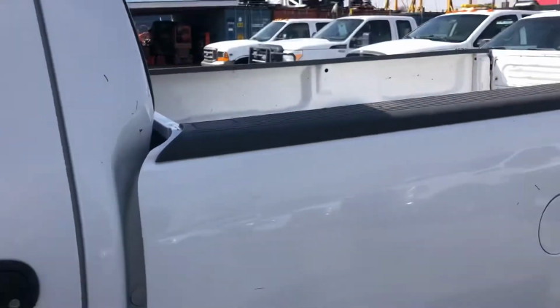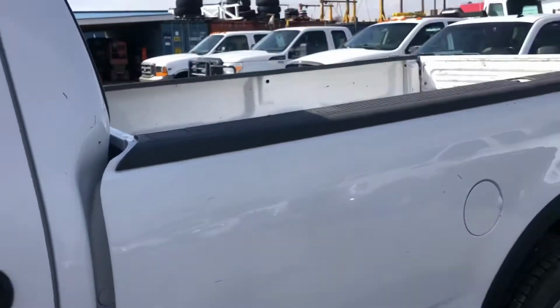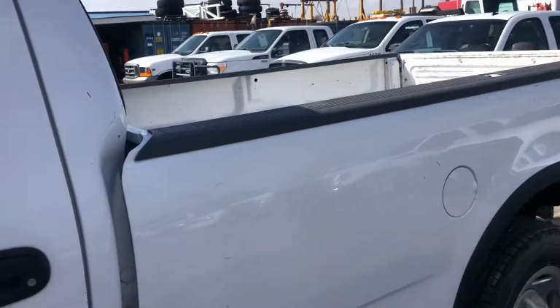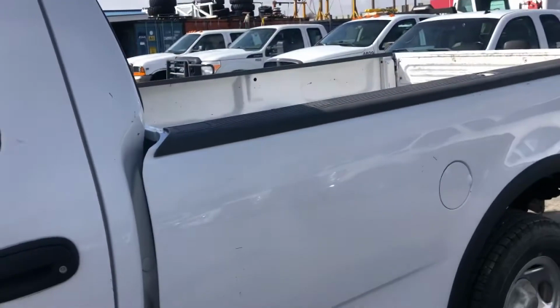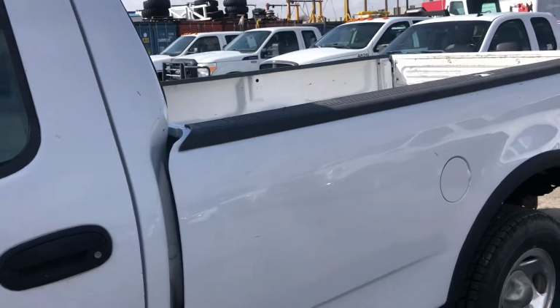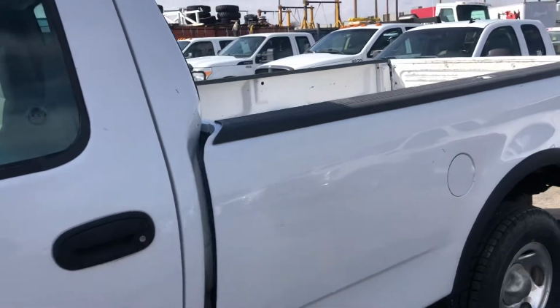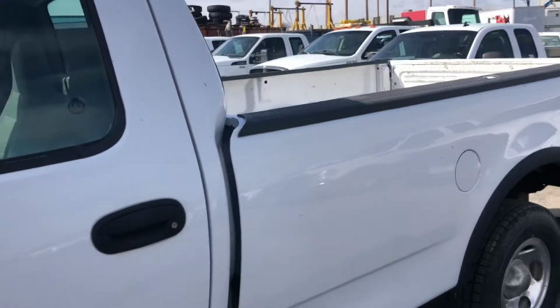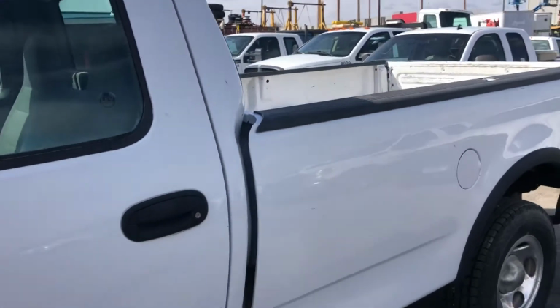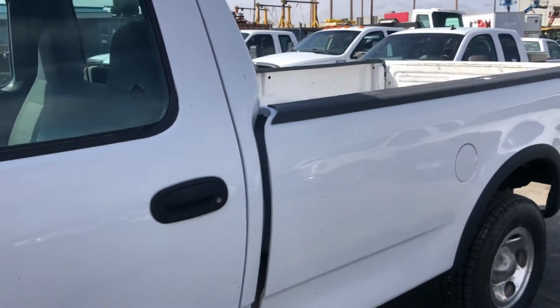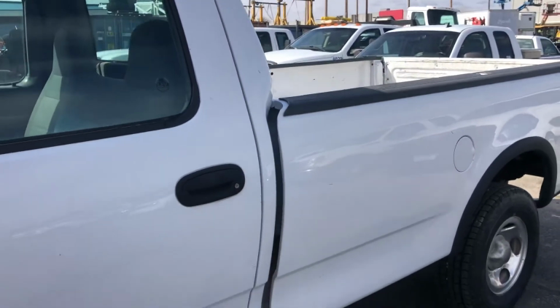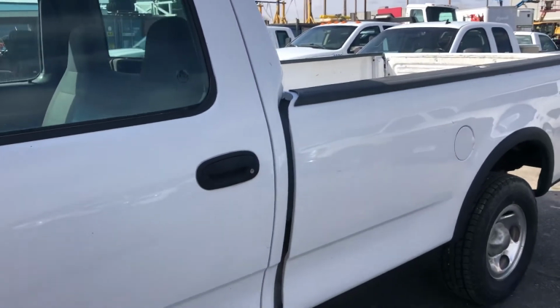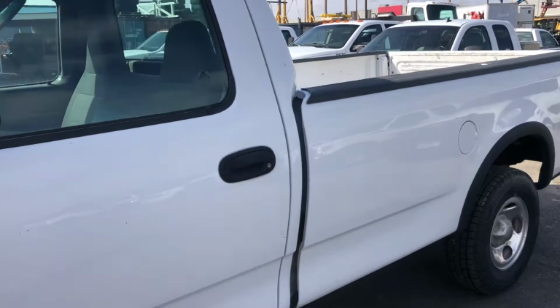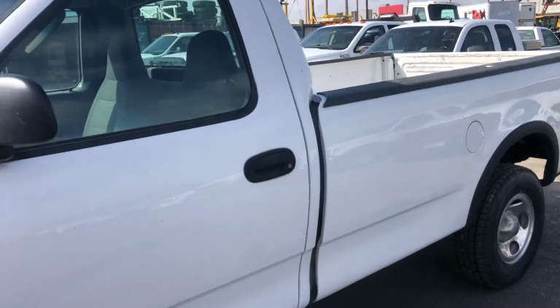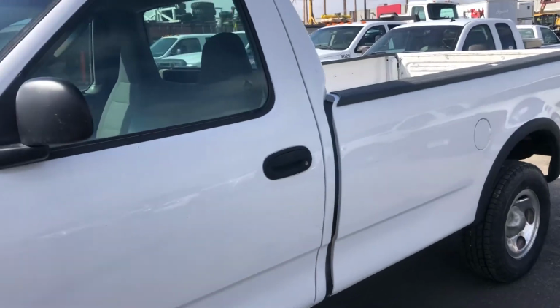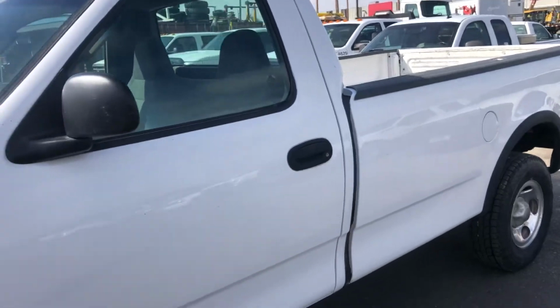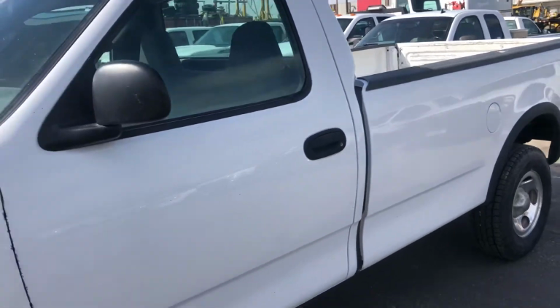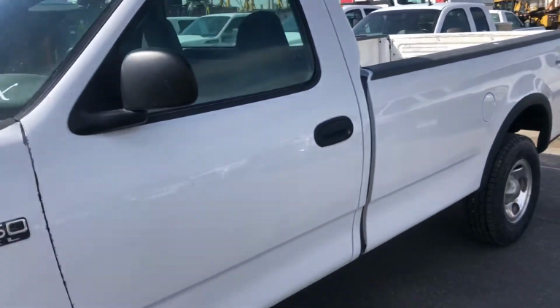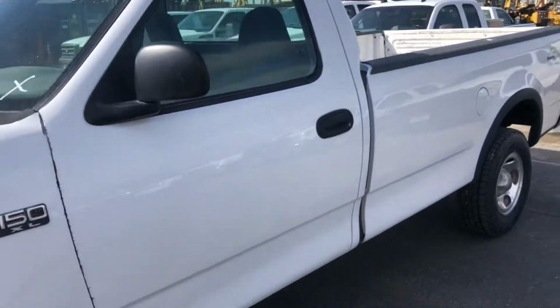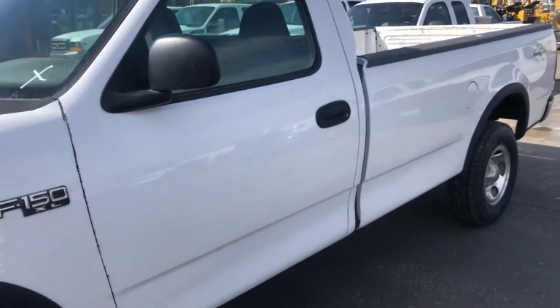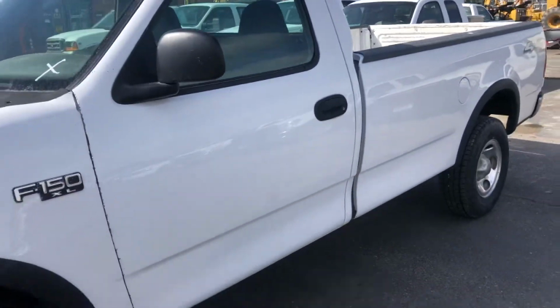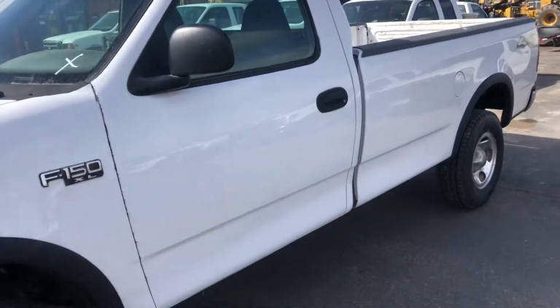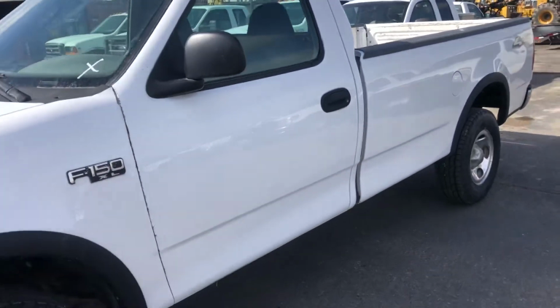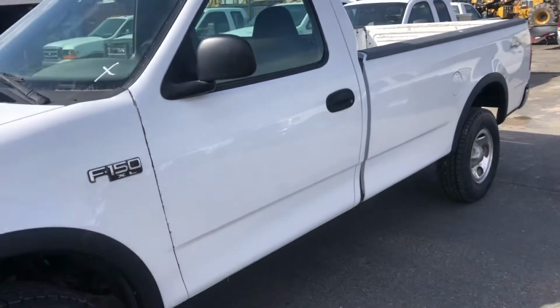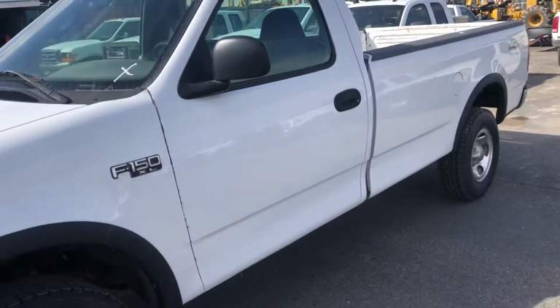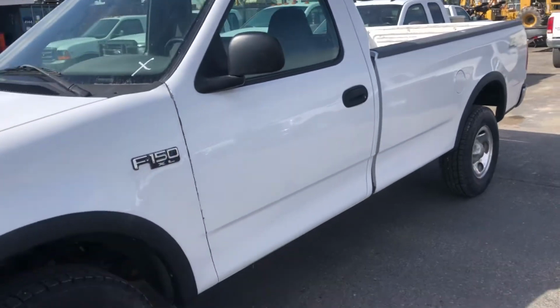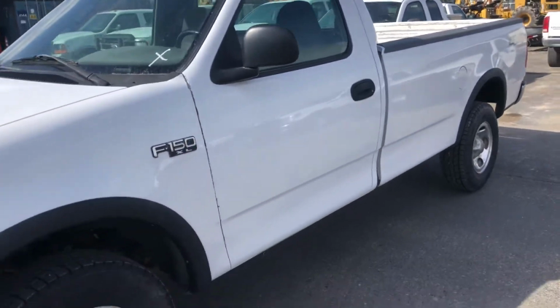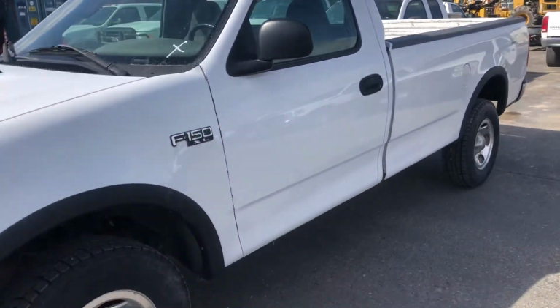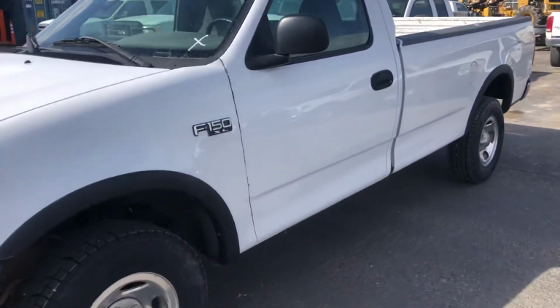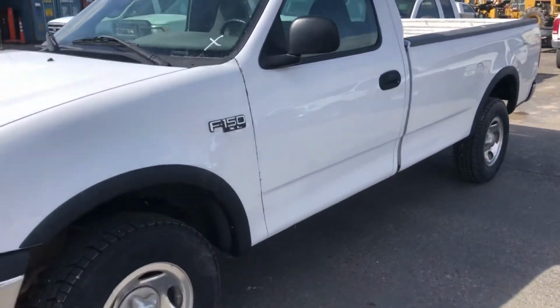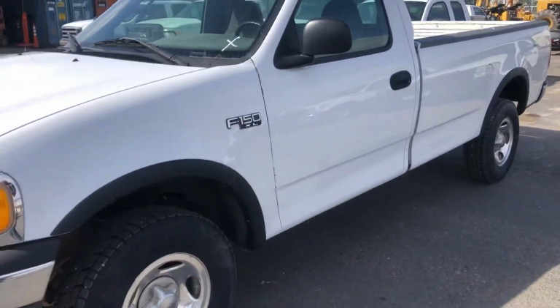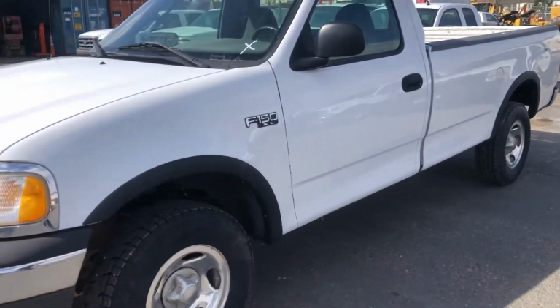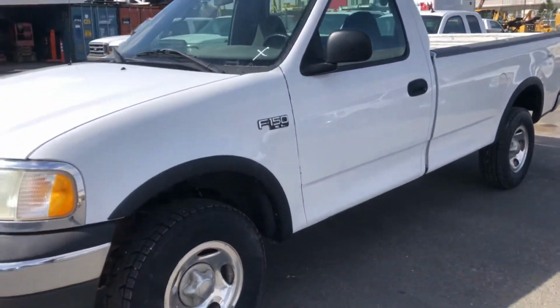This truck will be sold Sunday, May 9th. It's located in Billings, Montana, and thanks for looking.